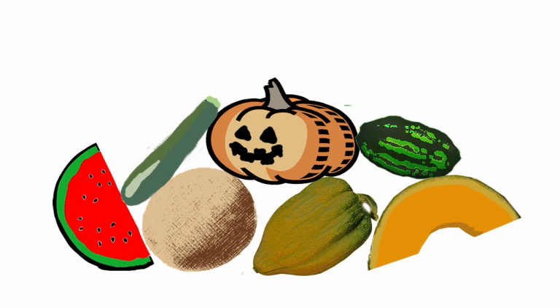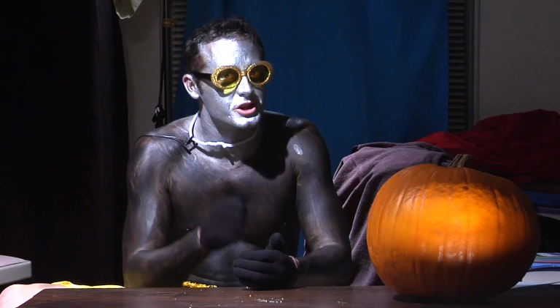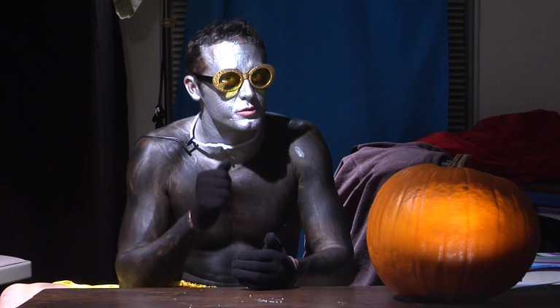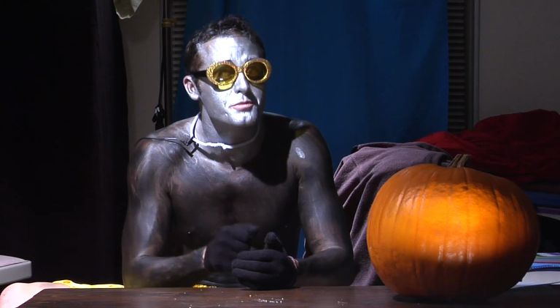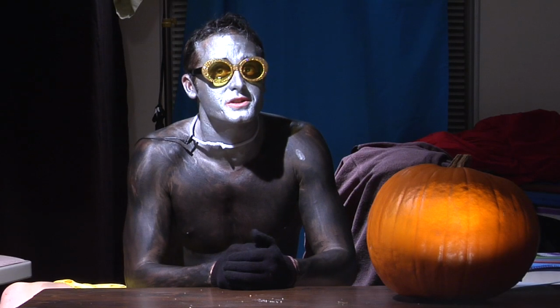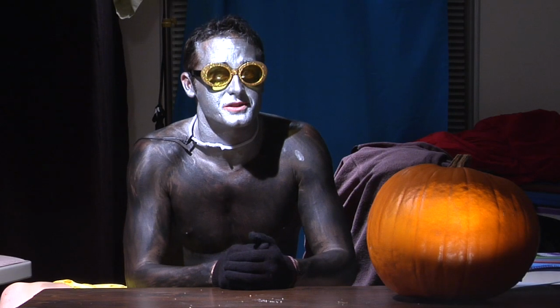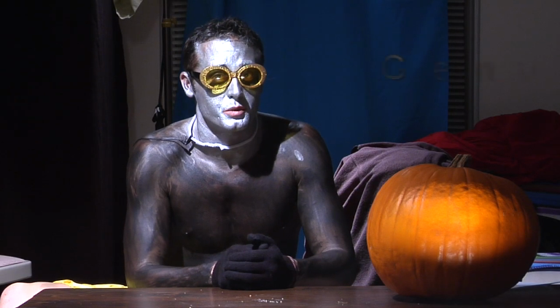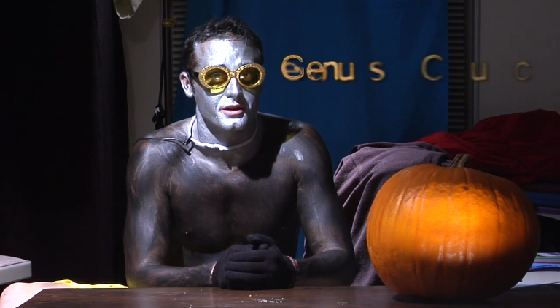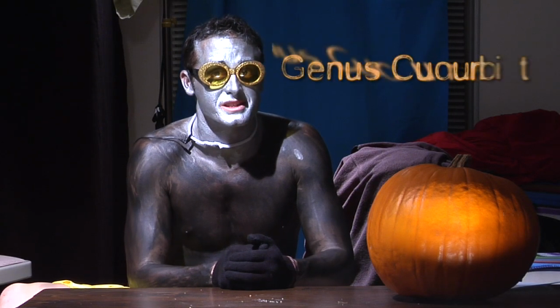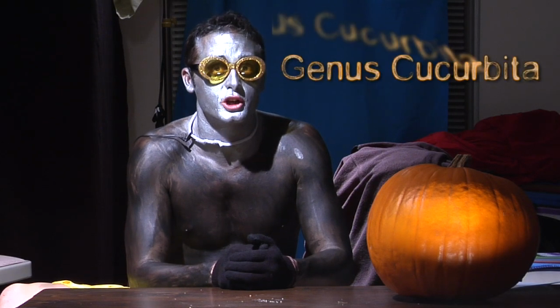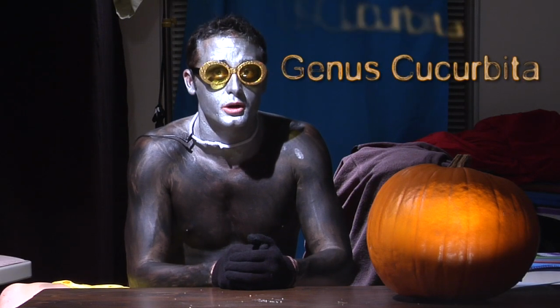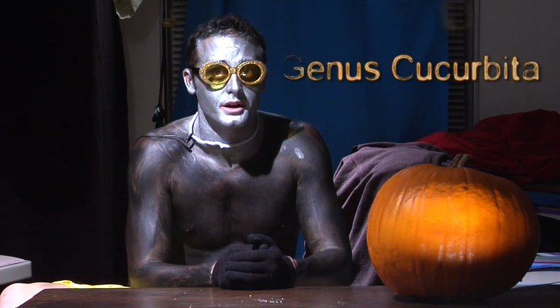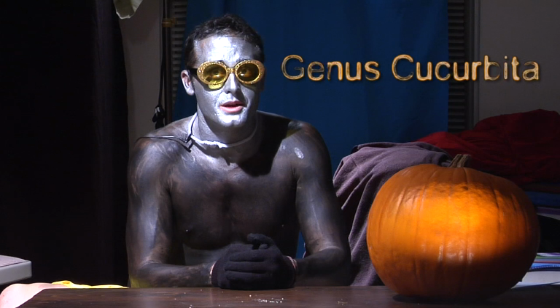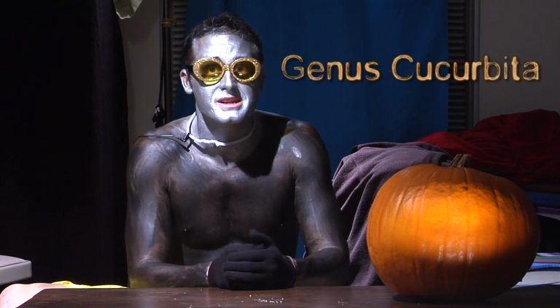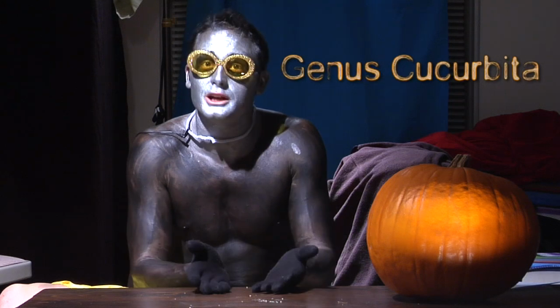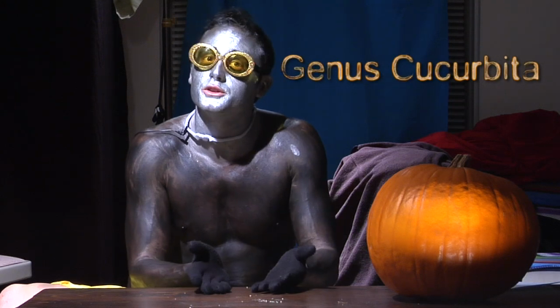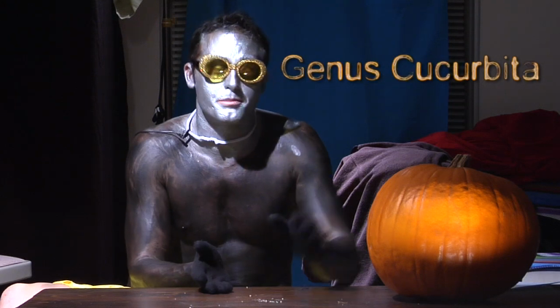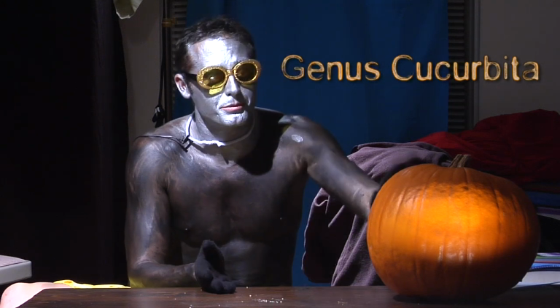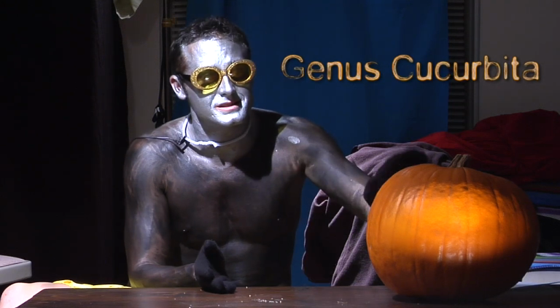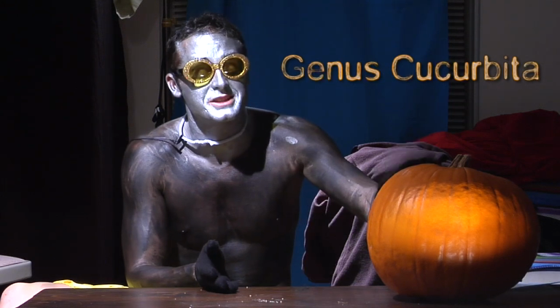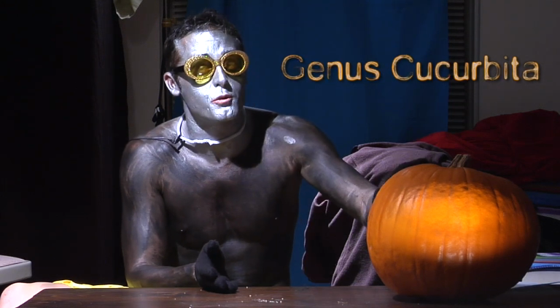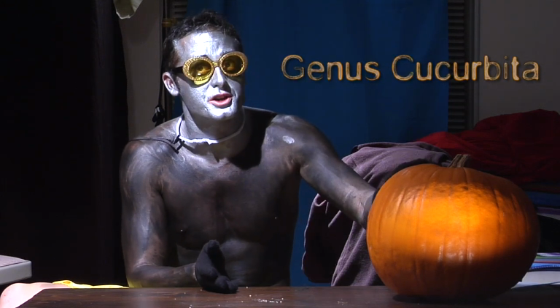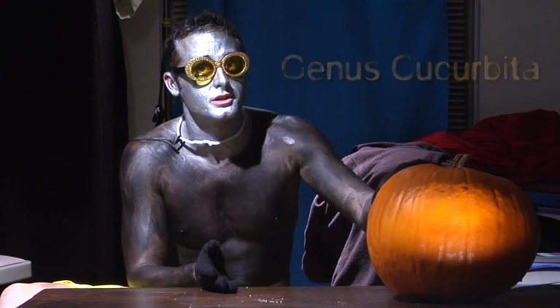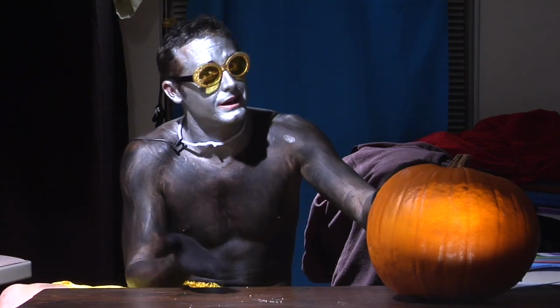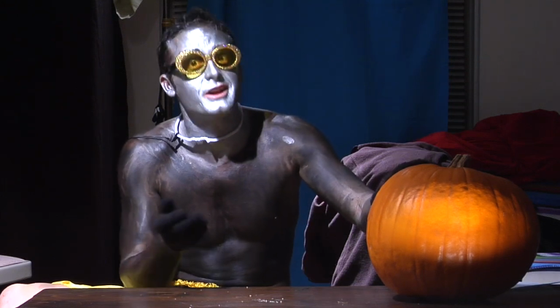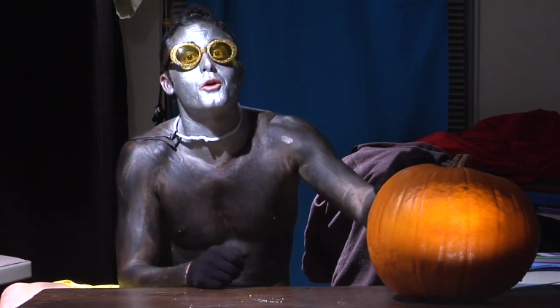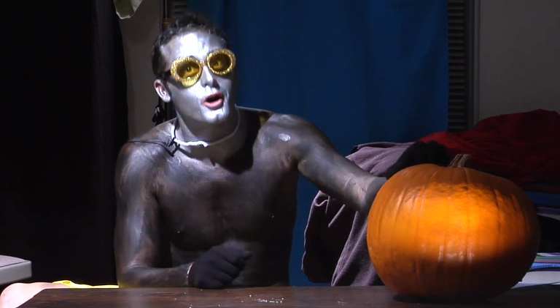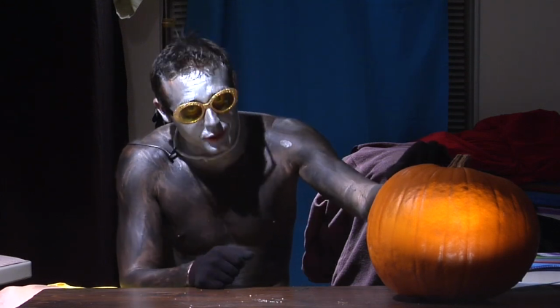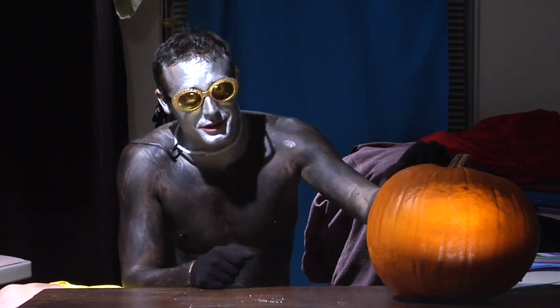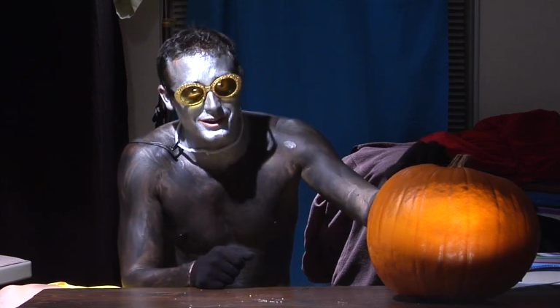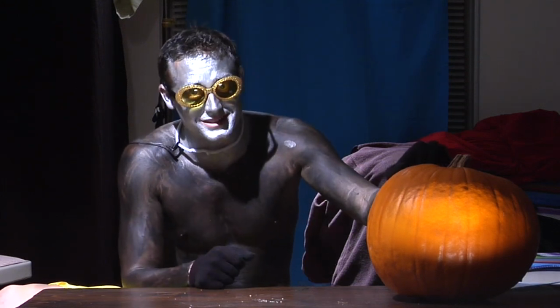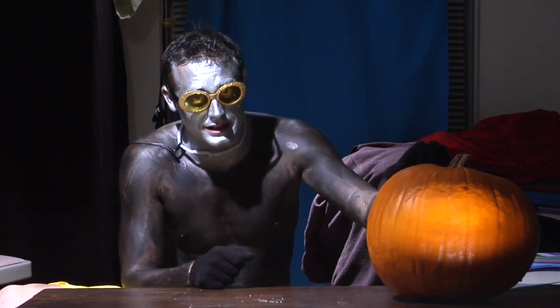The genus we're most concerned with, though, is the Cucurbita, because it includes the pumpkins and squash, and they grow all over the United States.